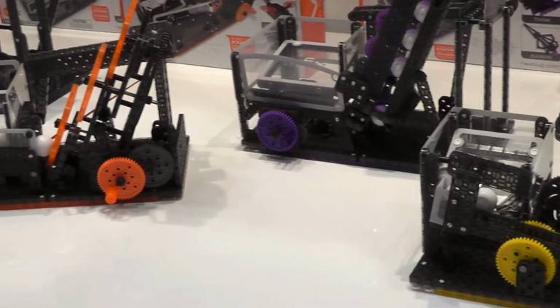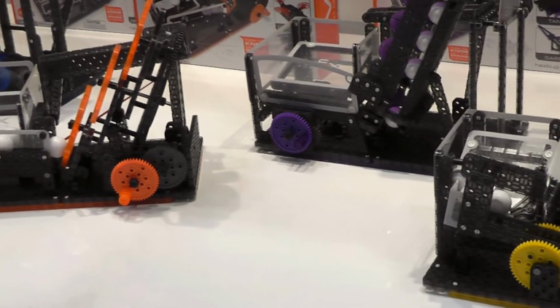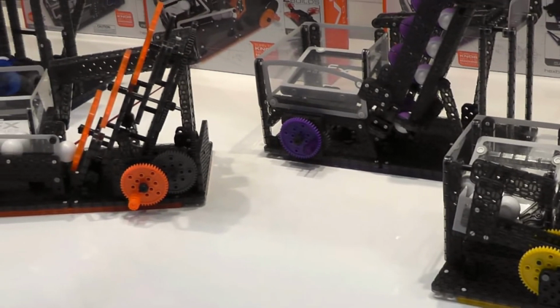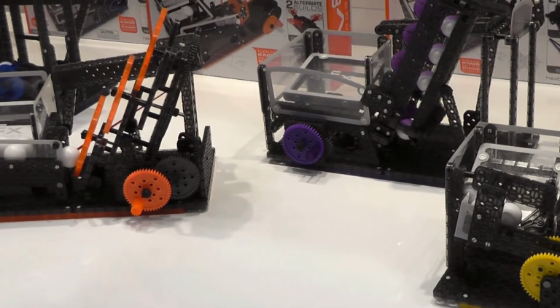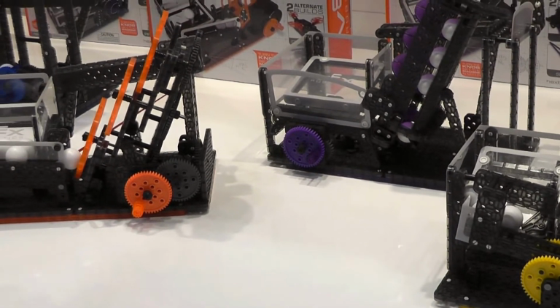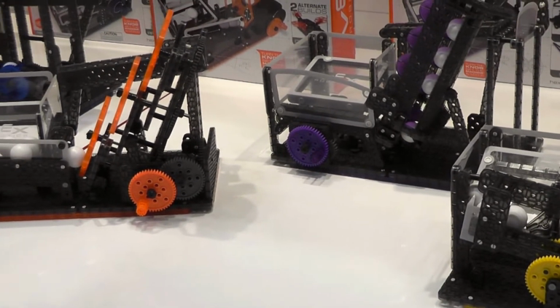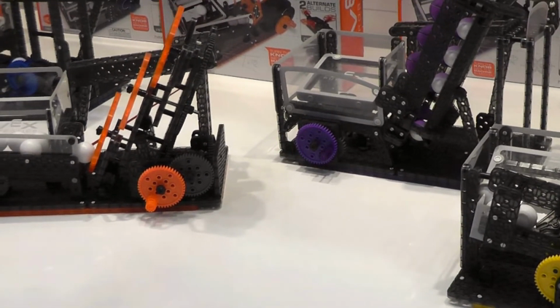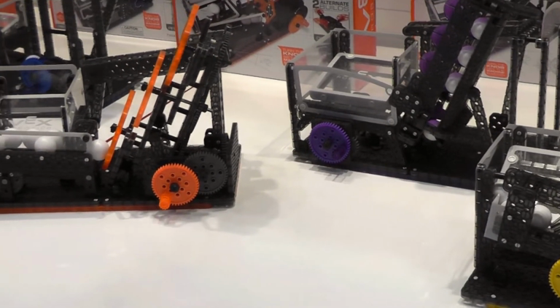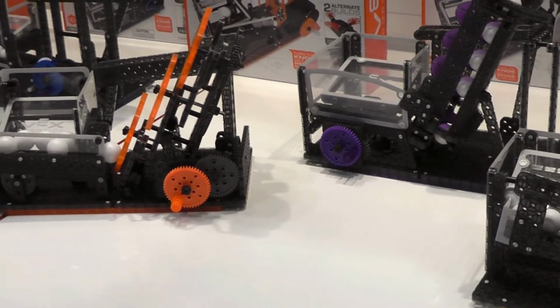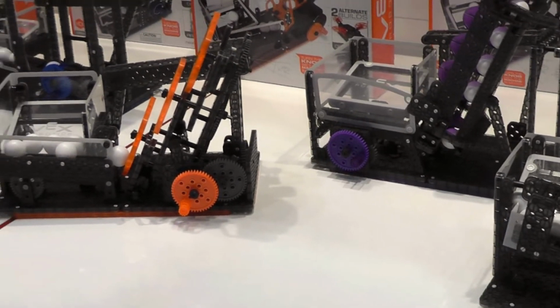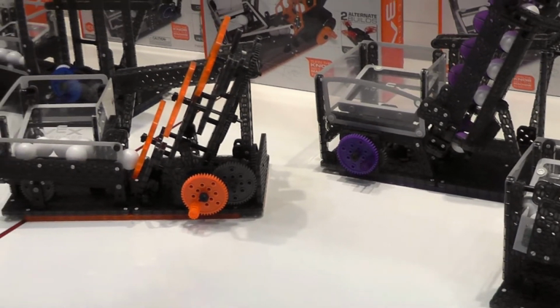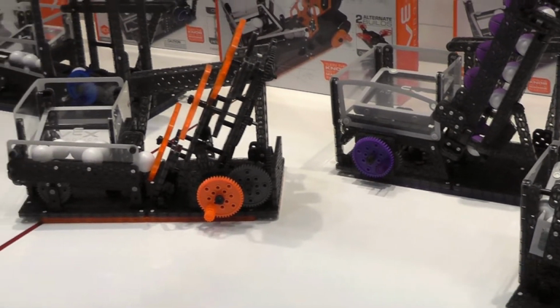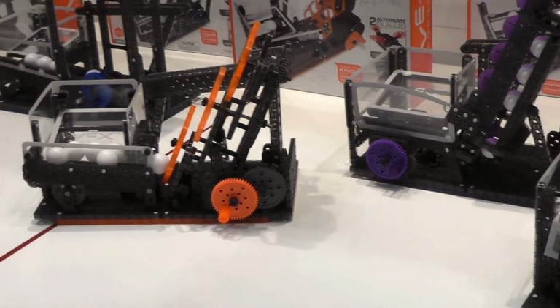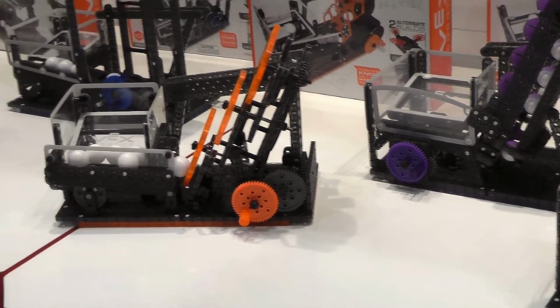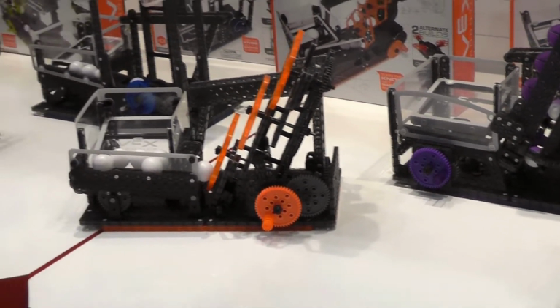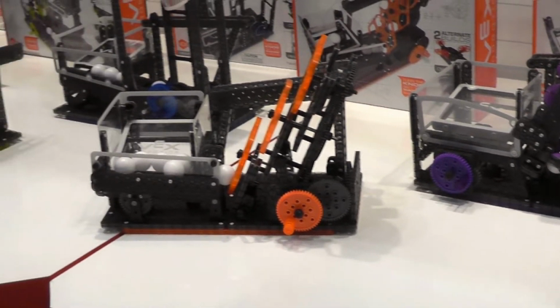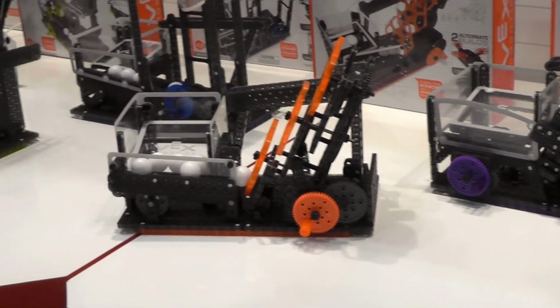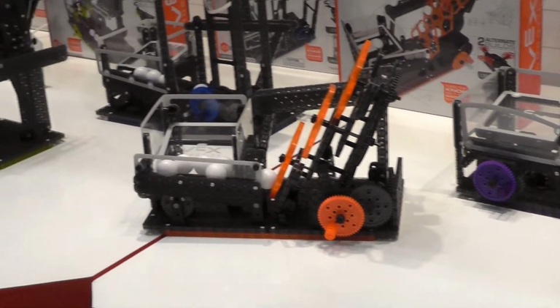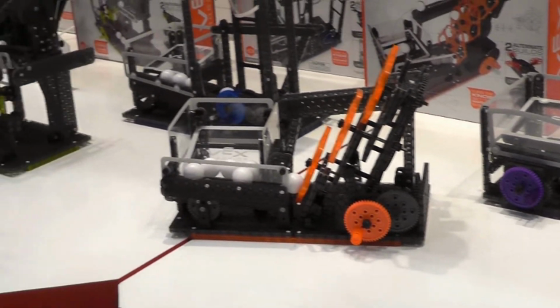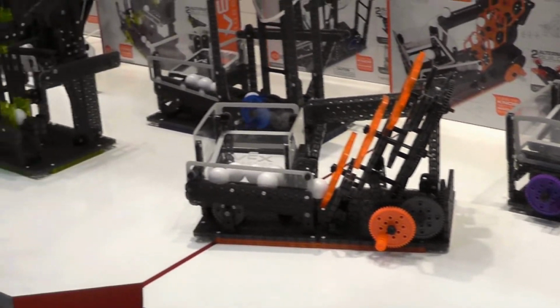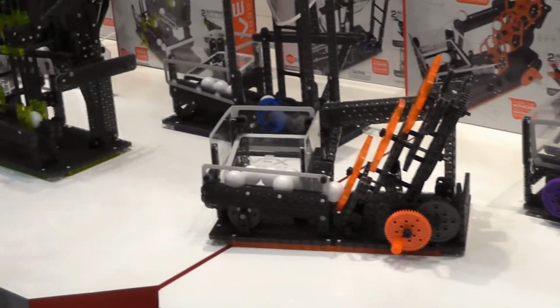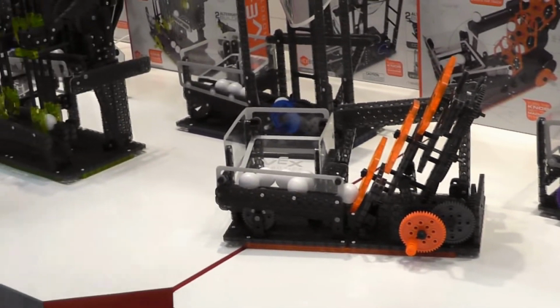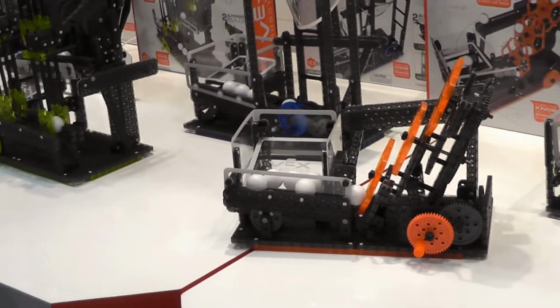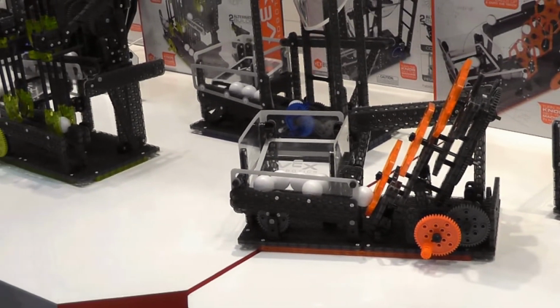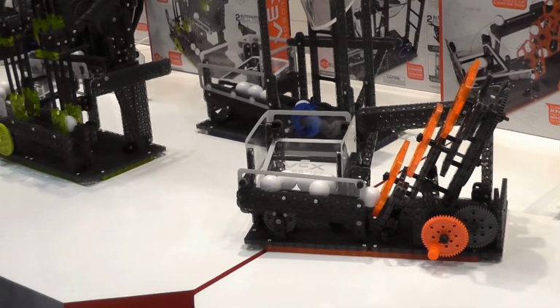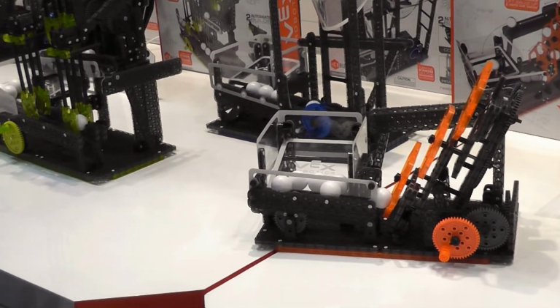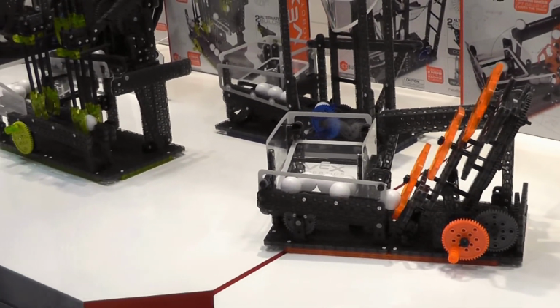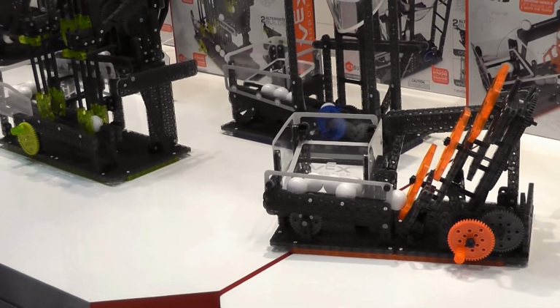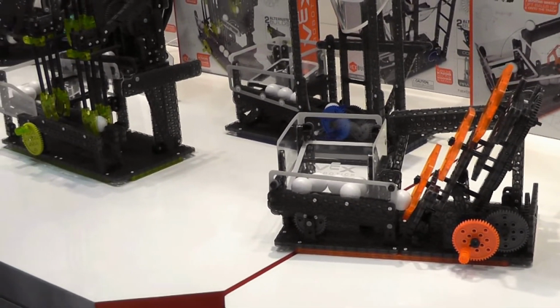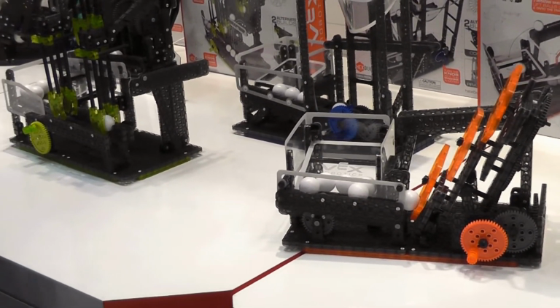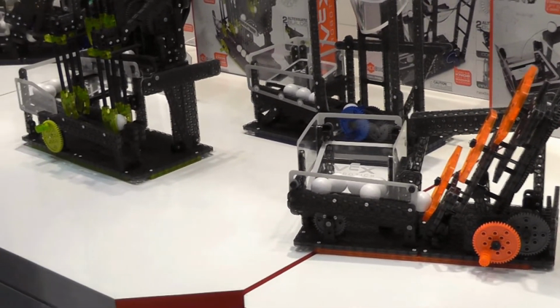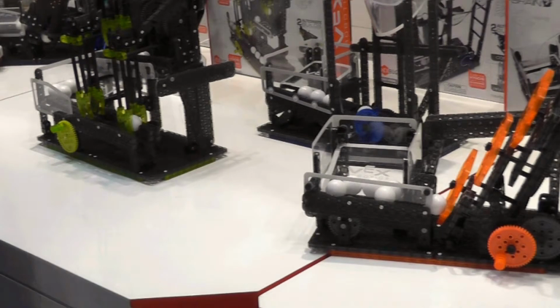Archimedes screw, launcher — they all work together really well.